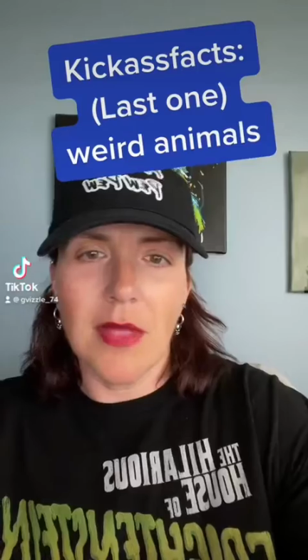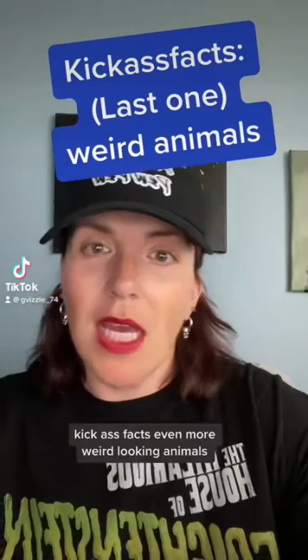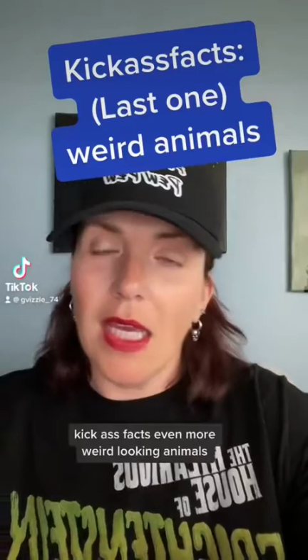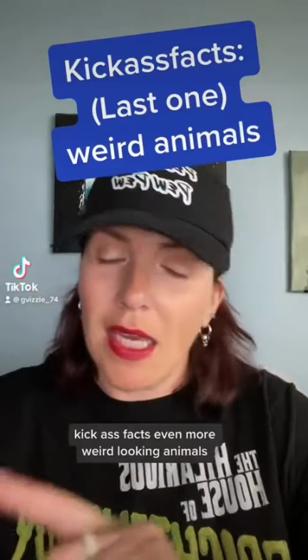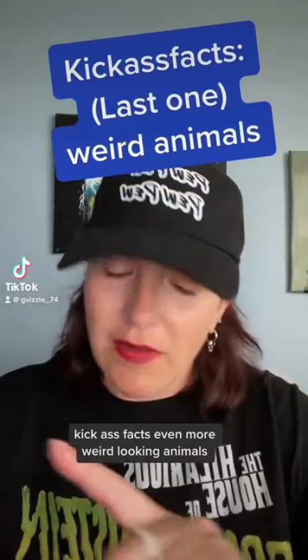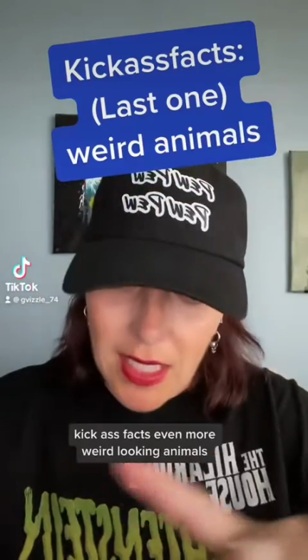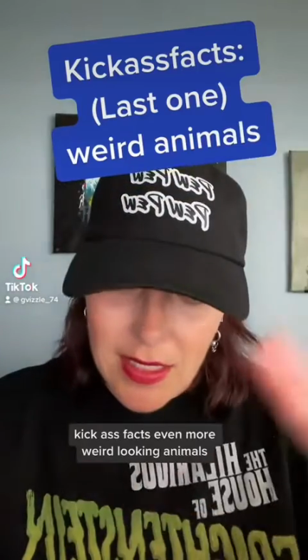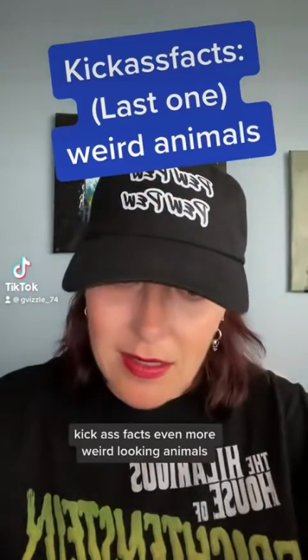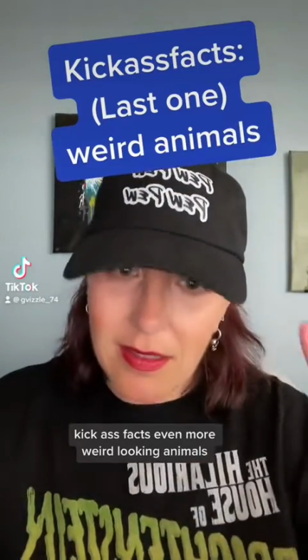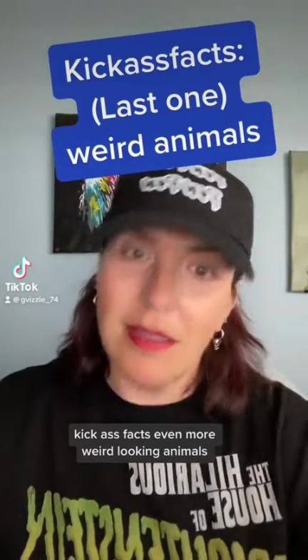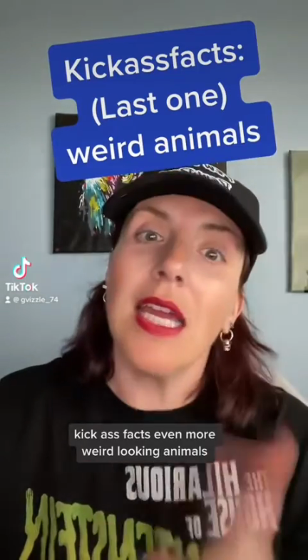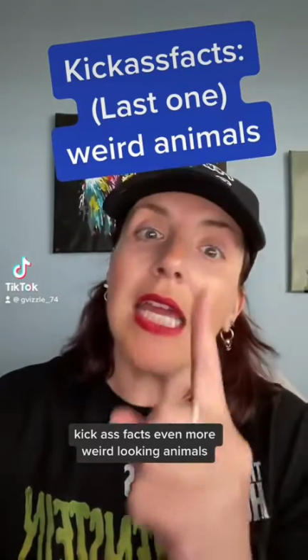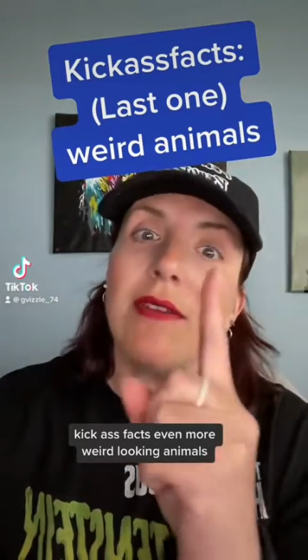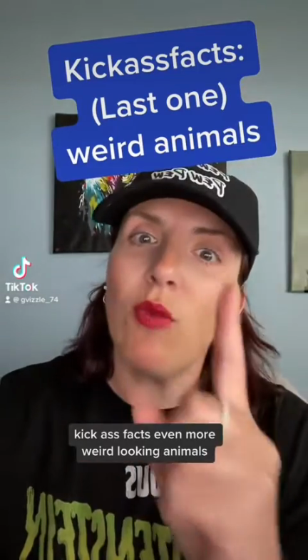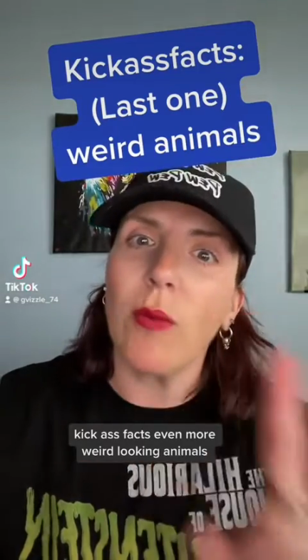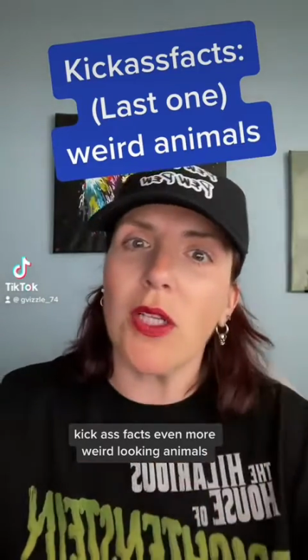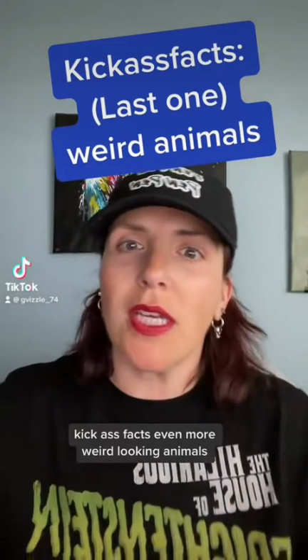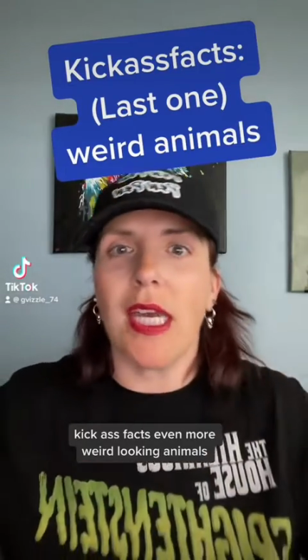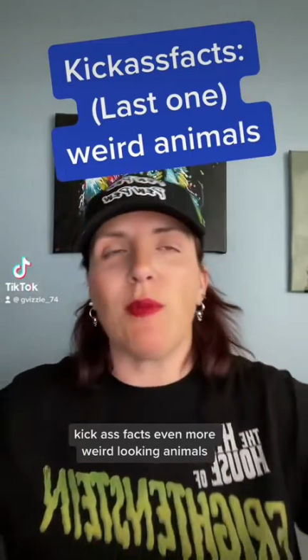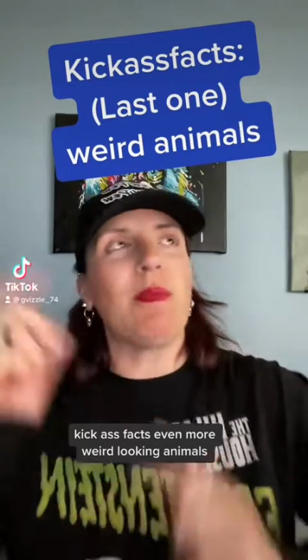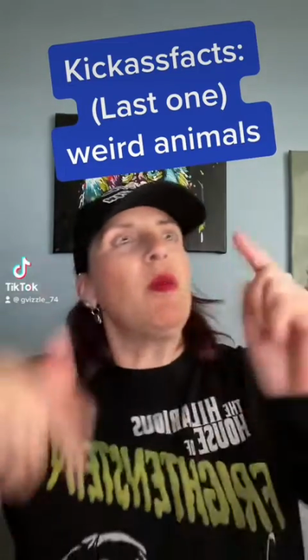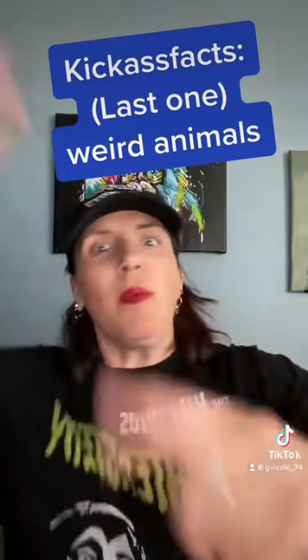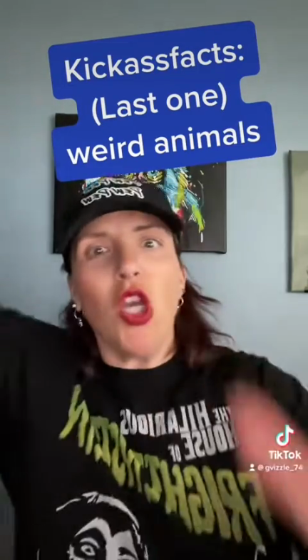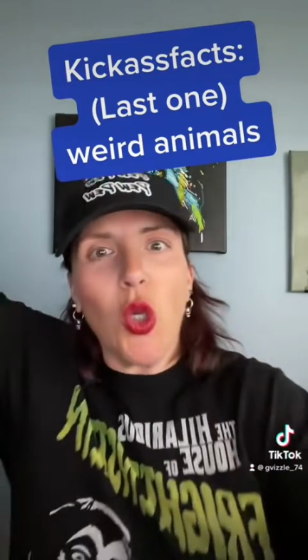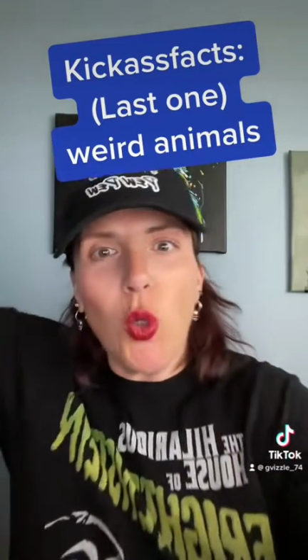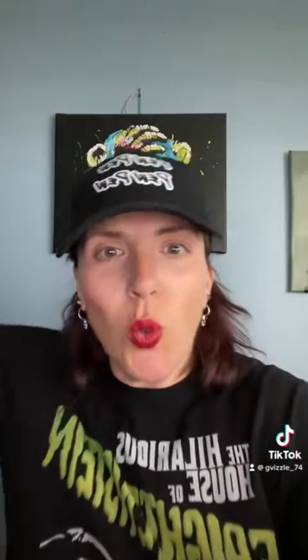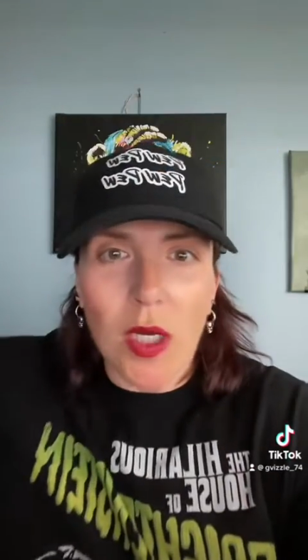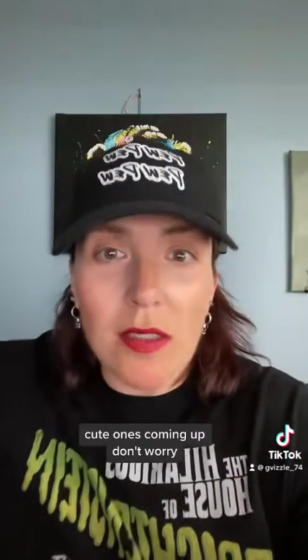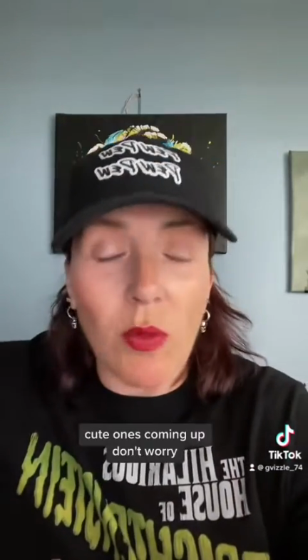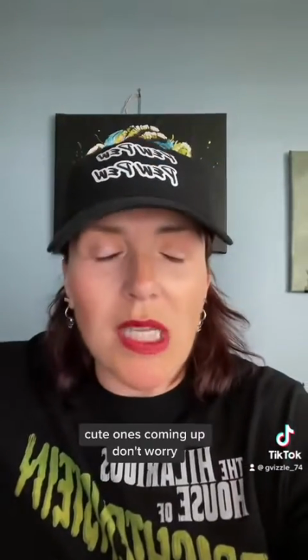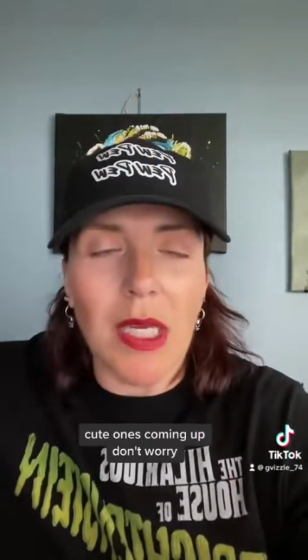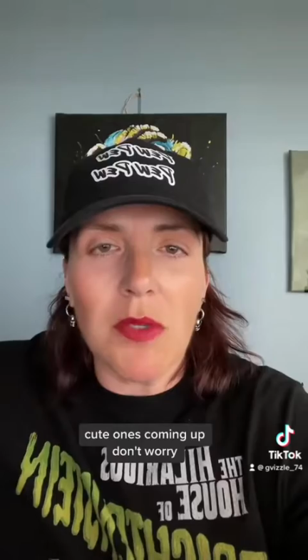Kick-ass facts: even more weird-looking animals. Cute ones coming up, don't worry.